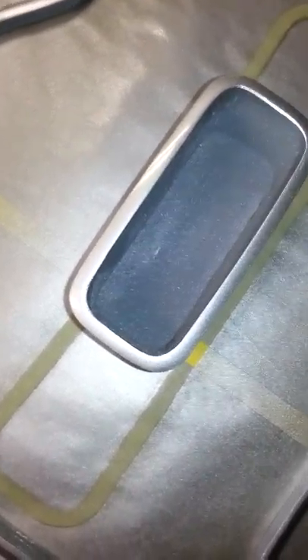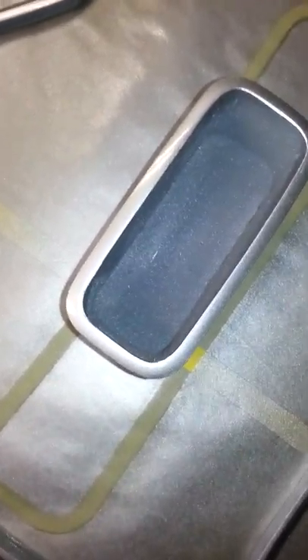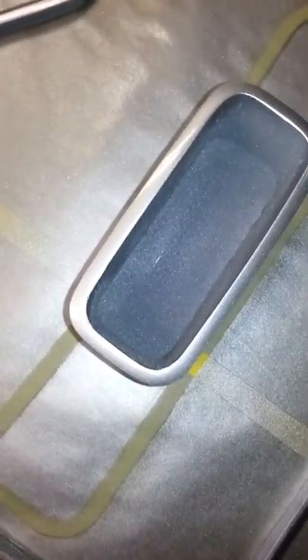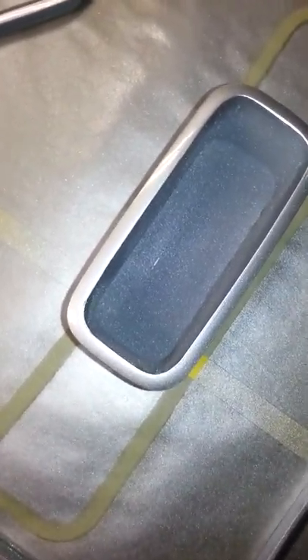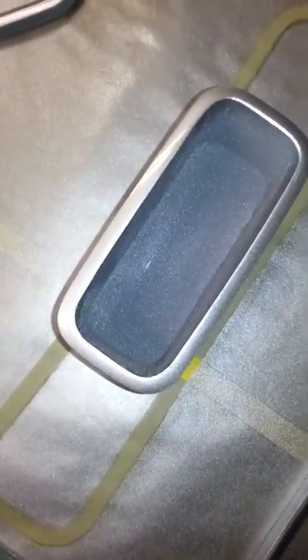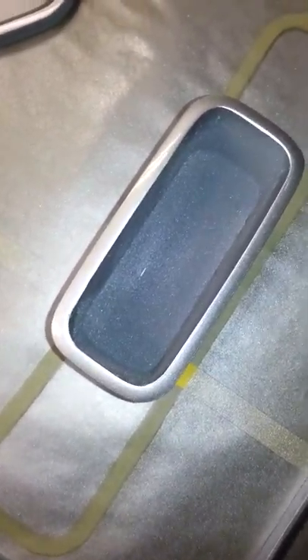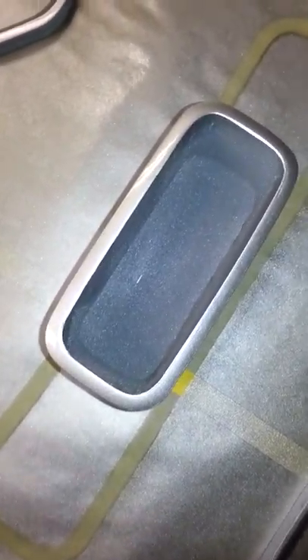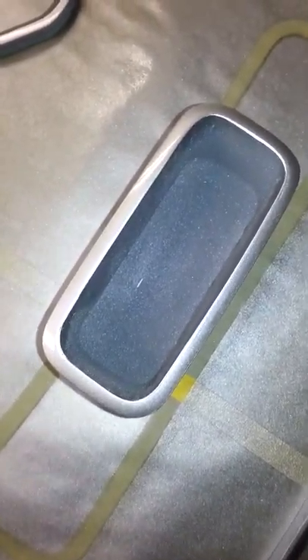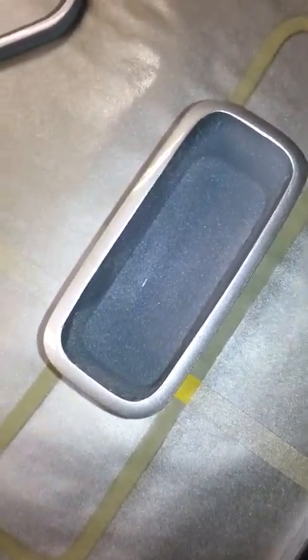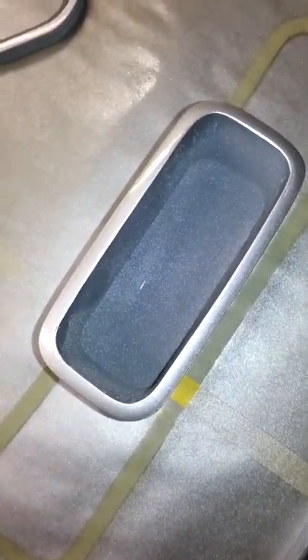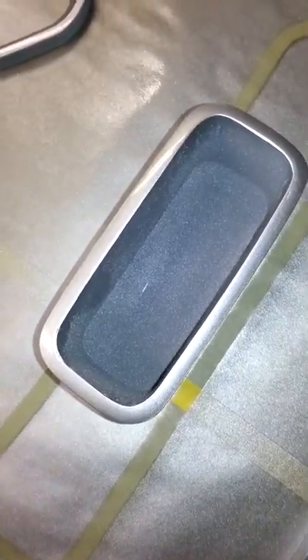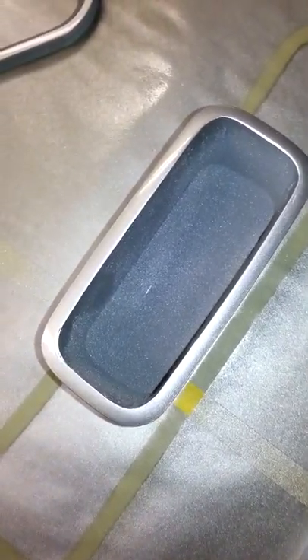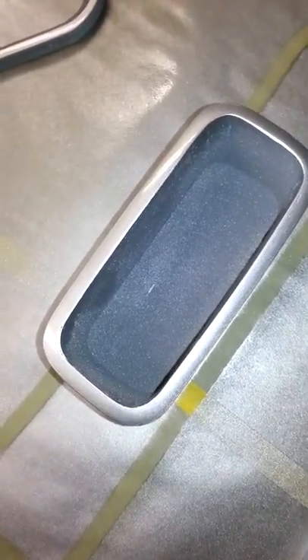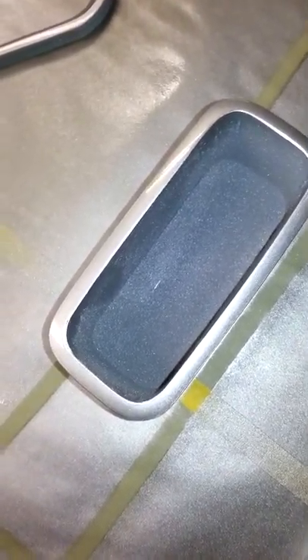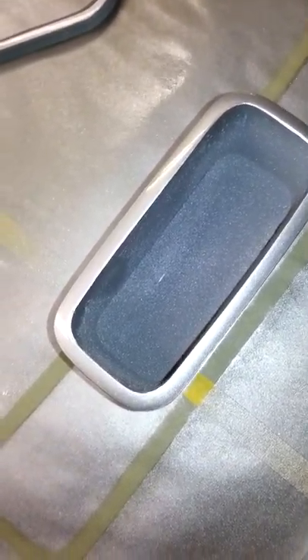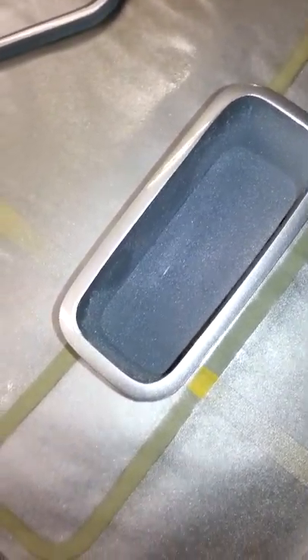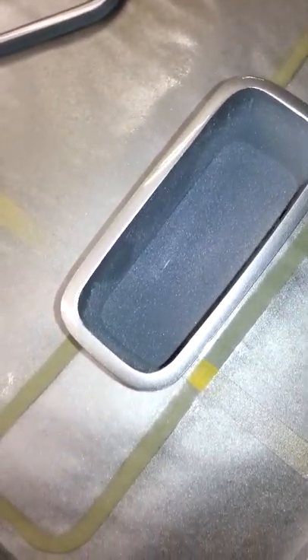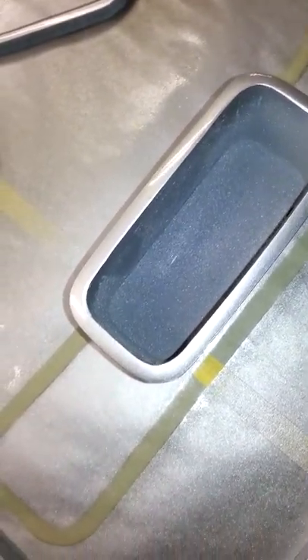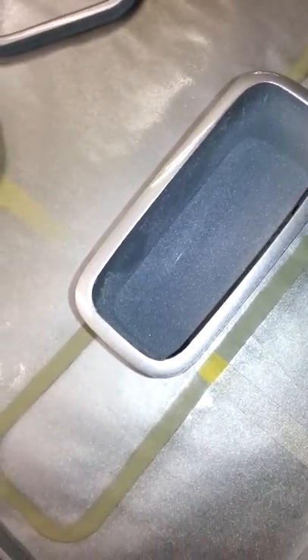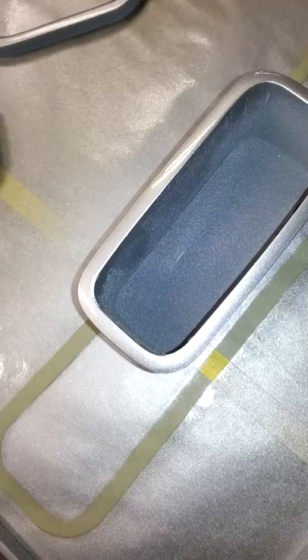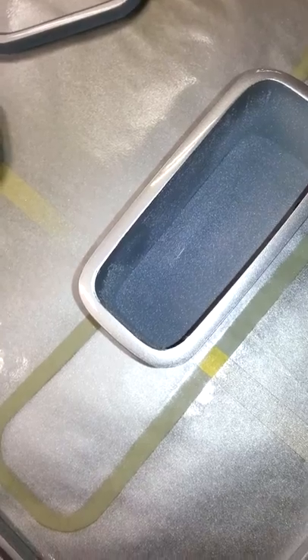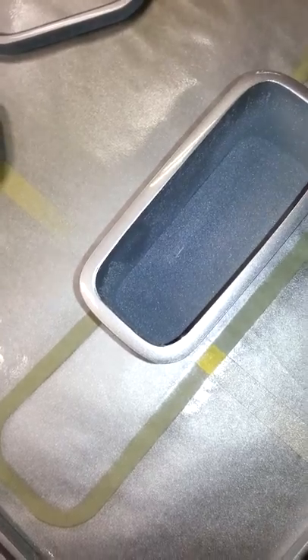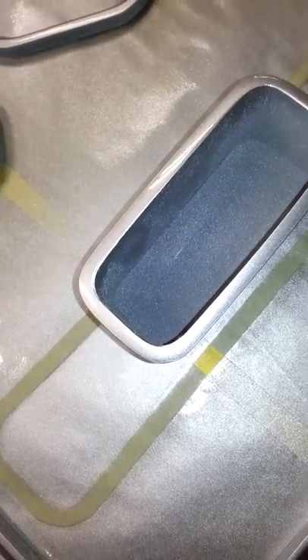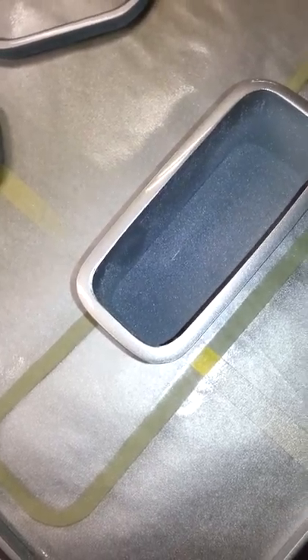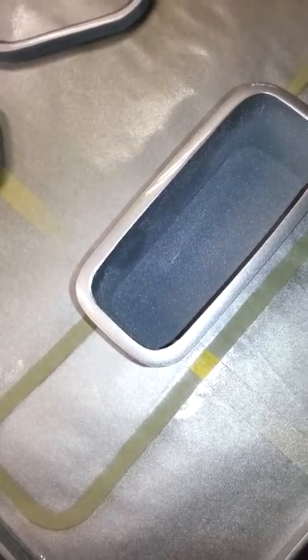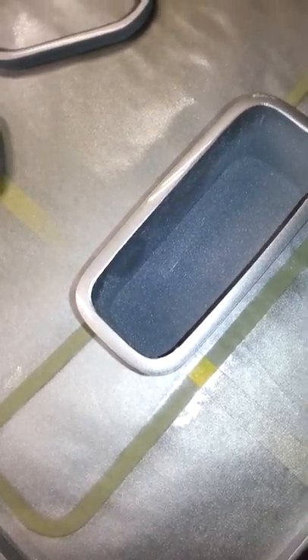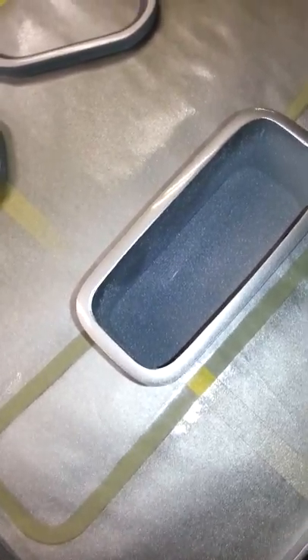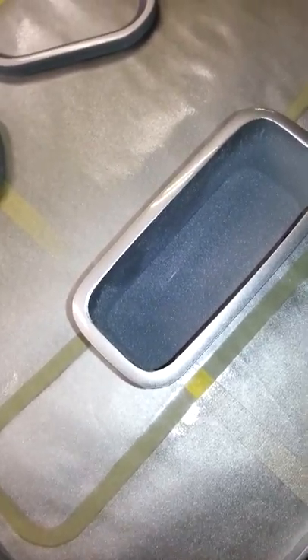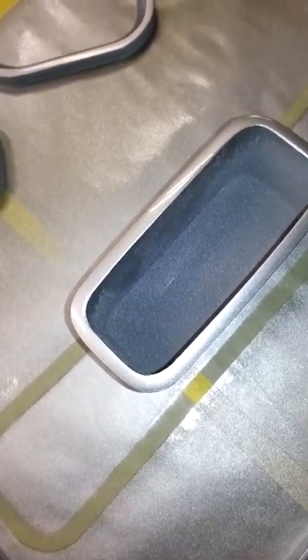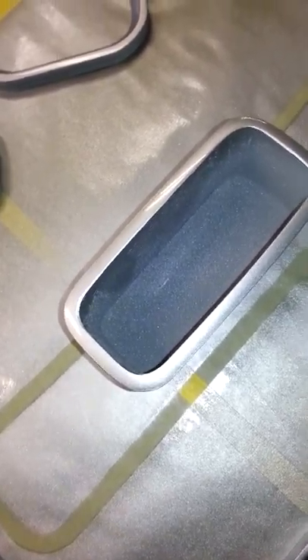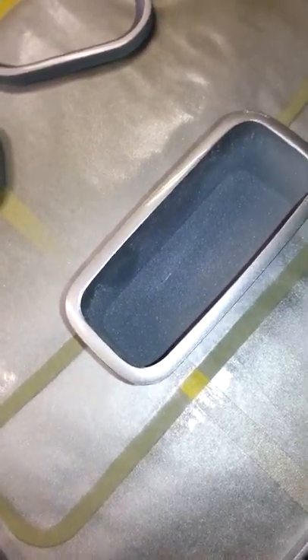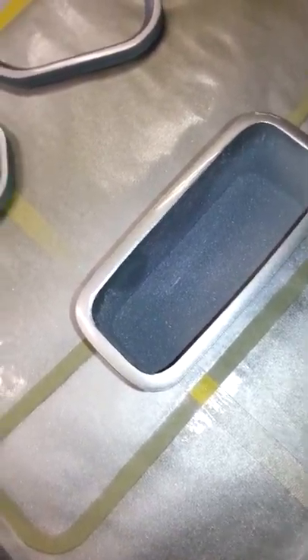Custom hand made little console insert, gonna get the black suede and trash.